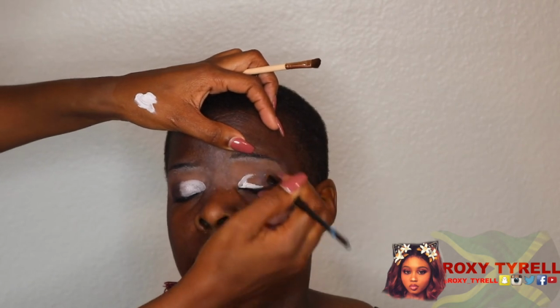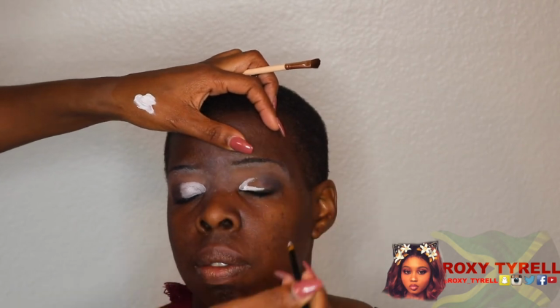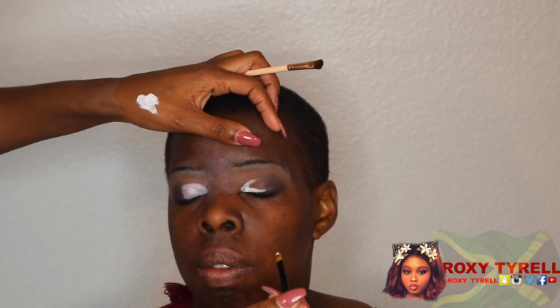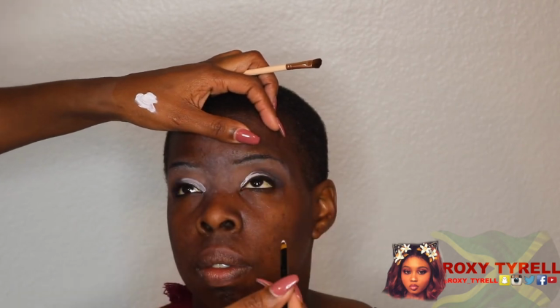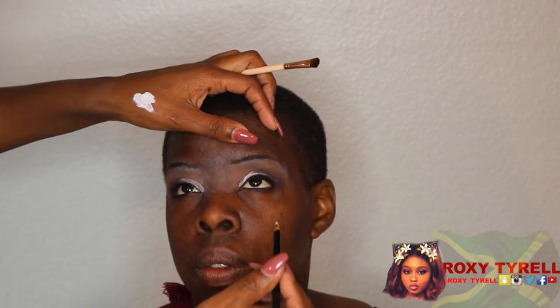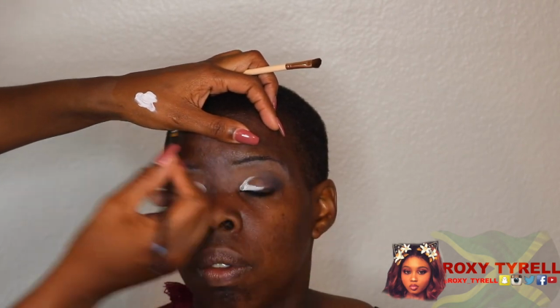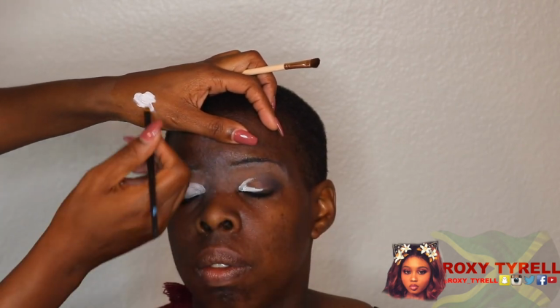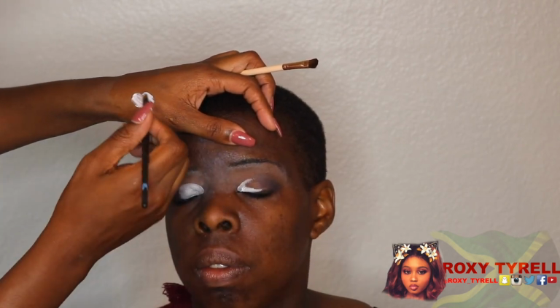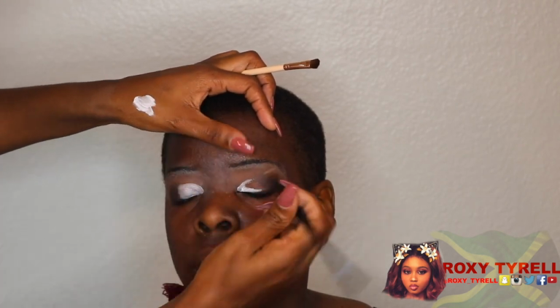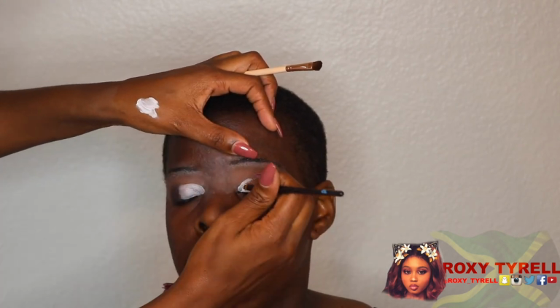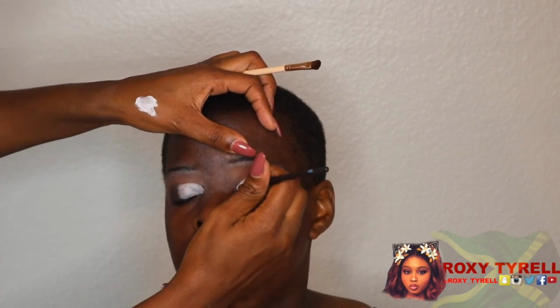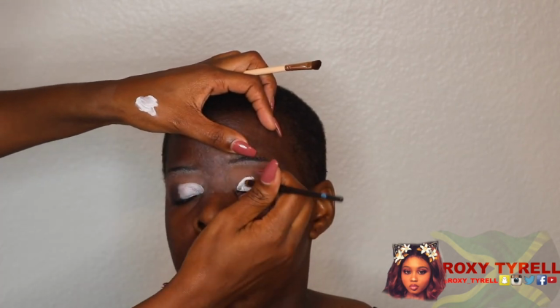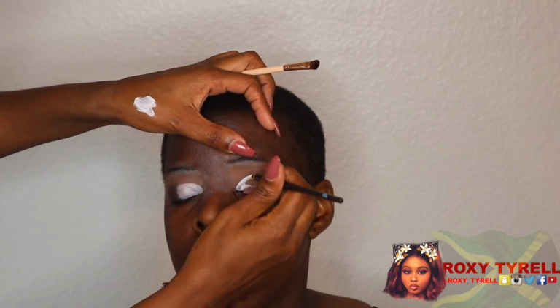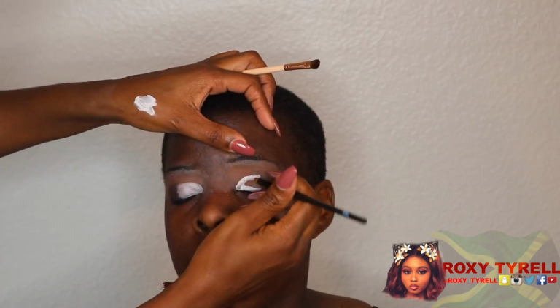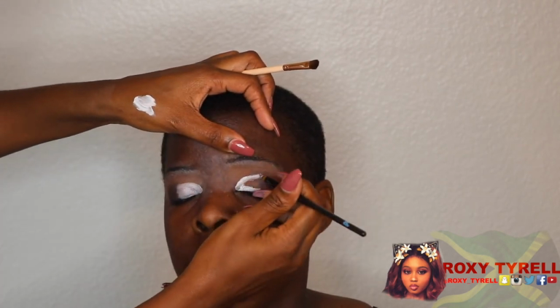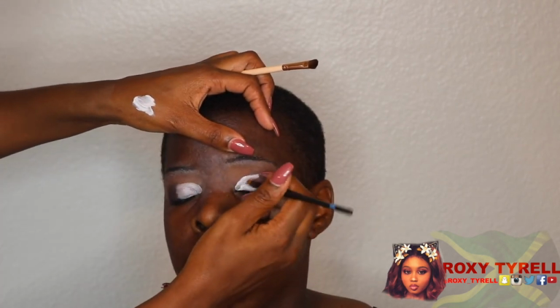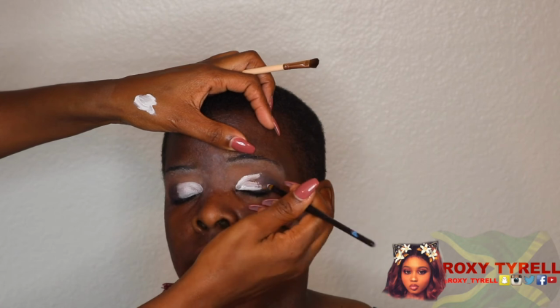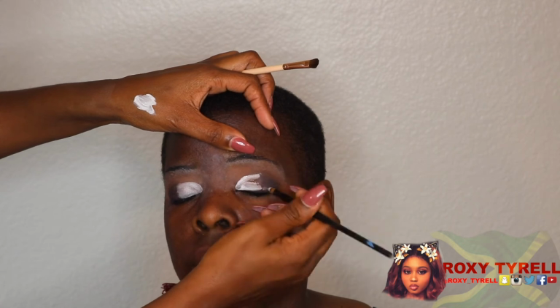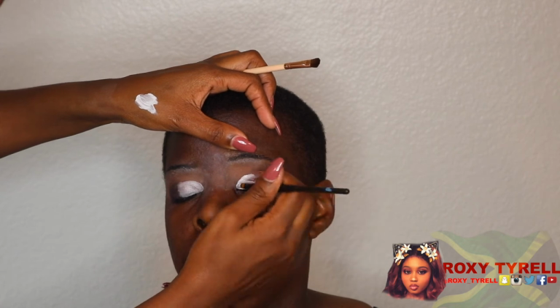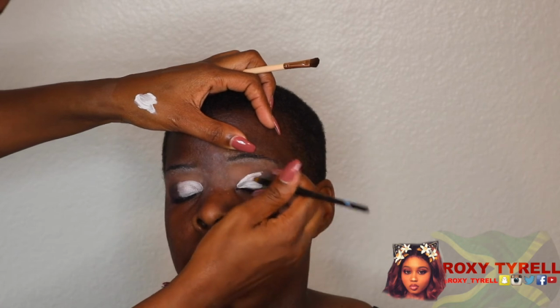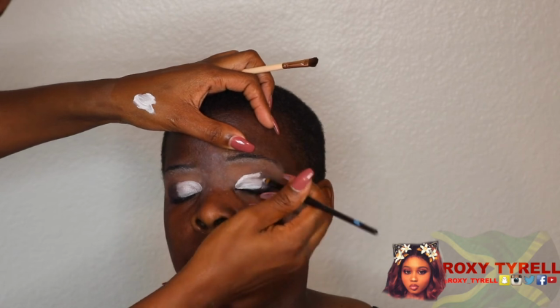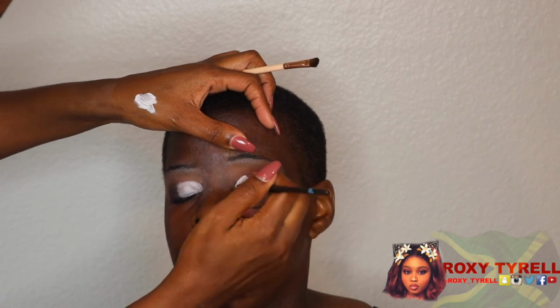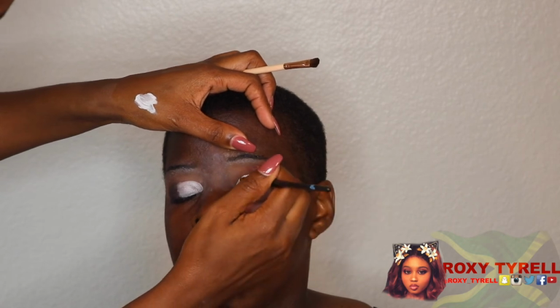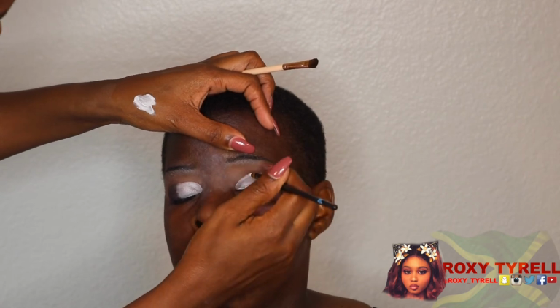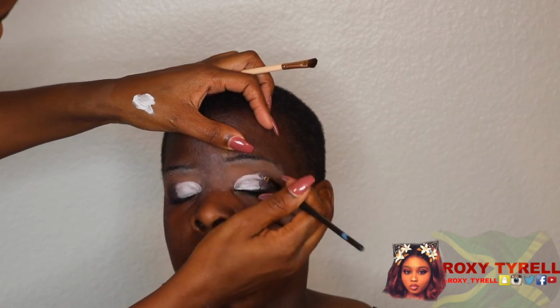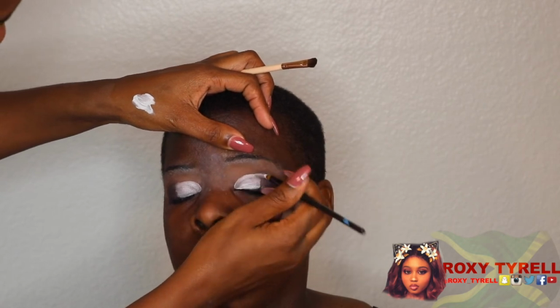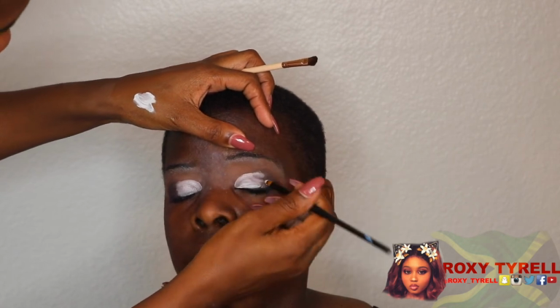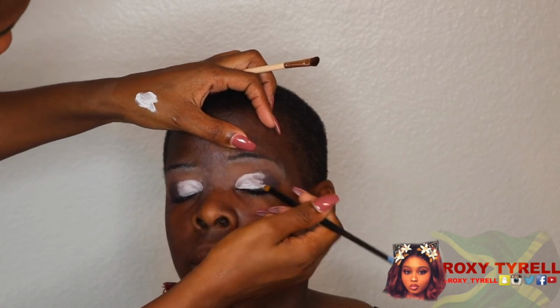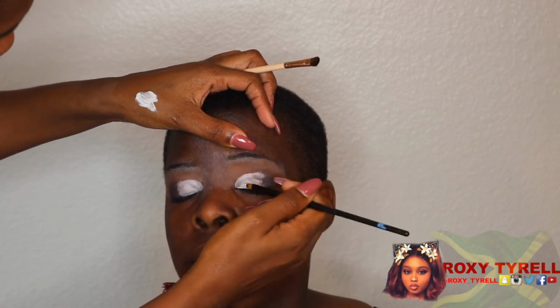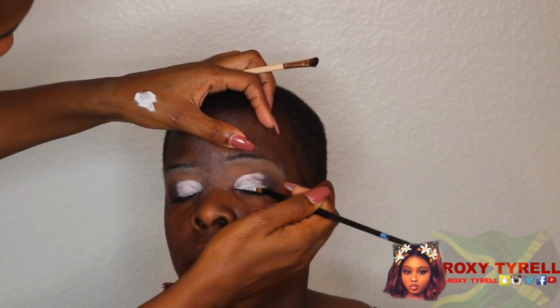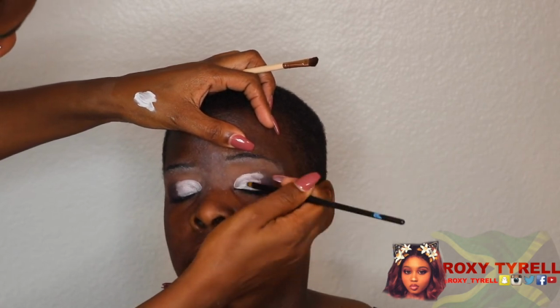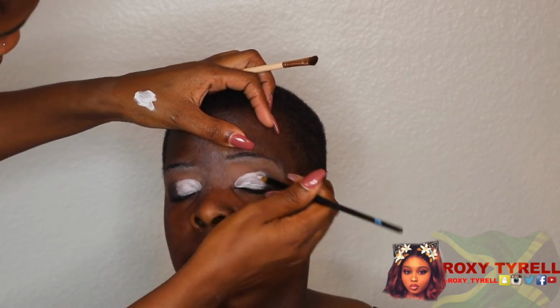Again, I am not a professional makeup artist. I told her to open her eyes so I could get her natural crease. She's got beautiful eyes.